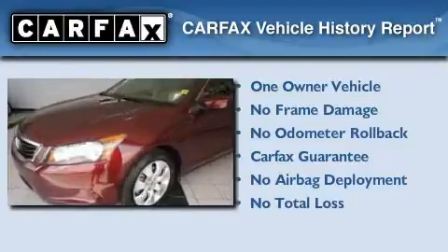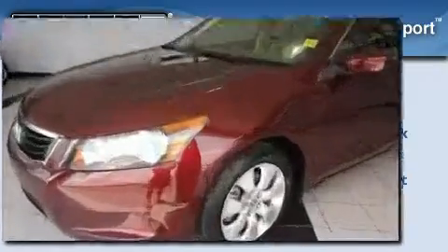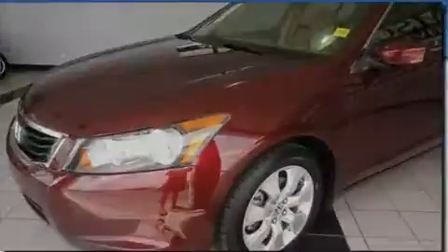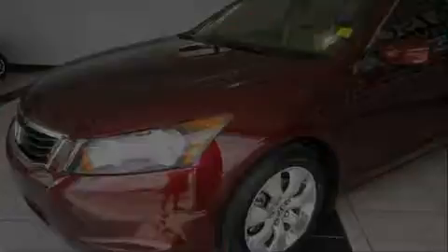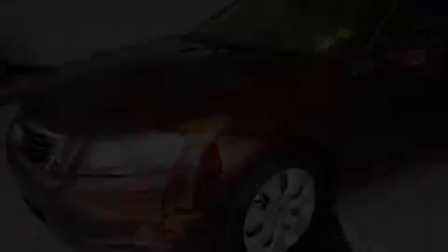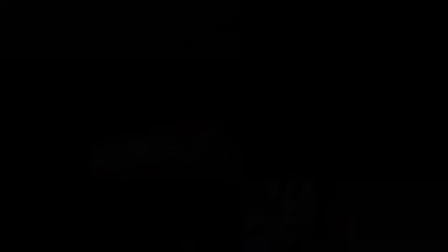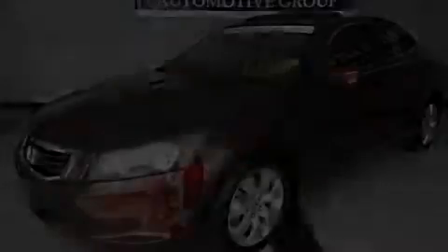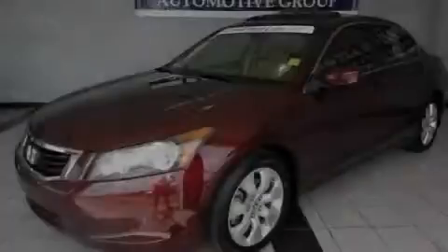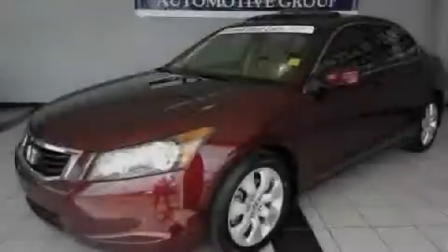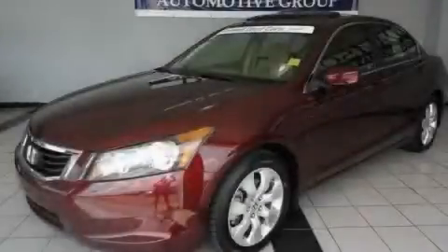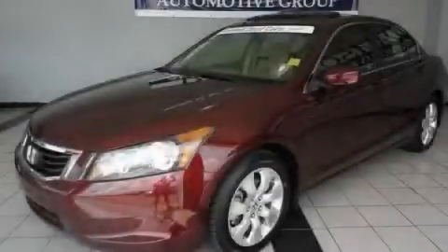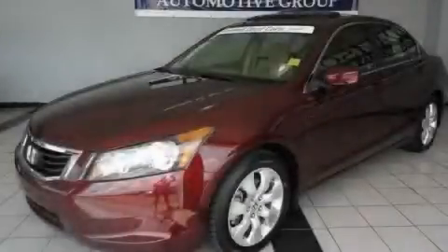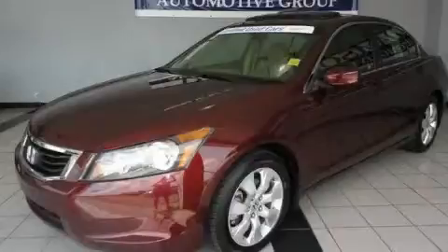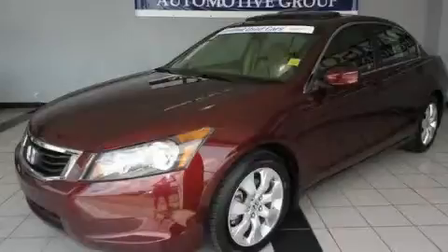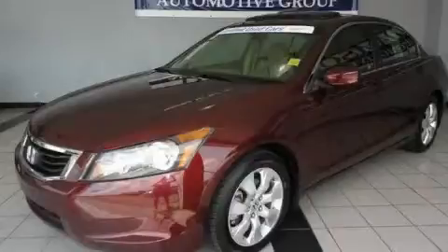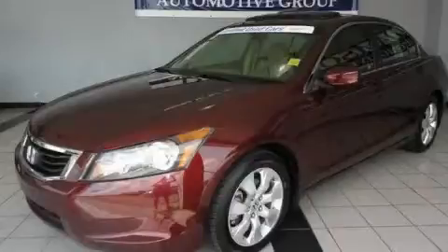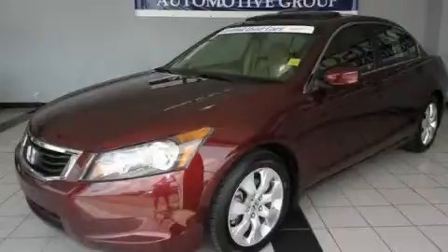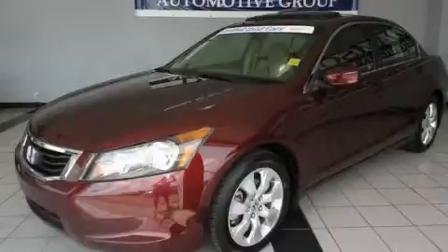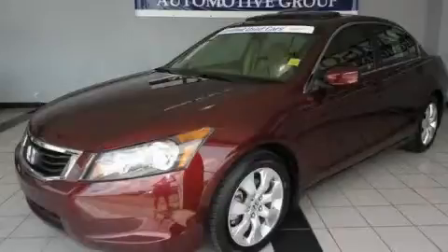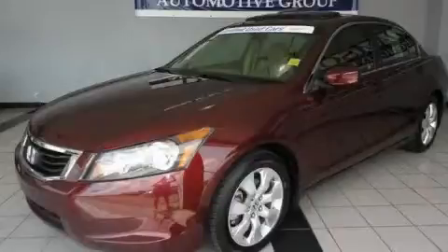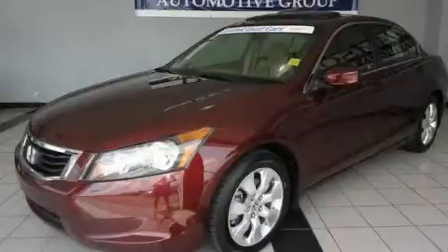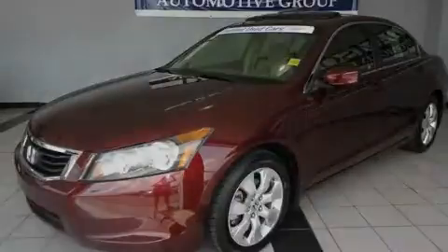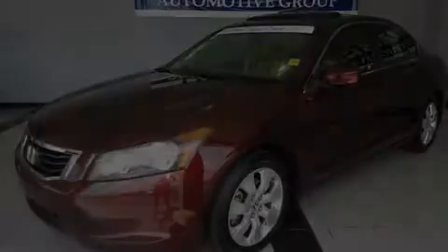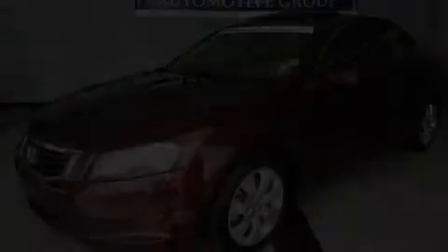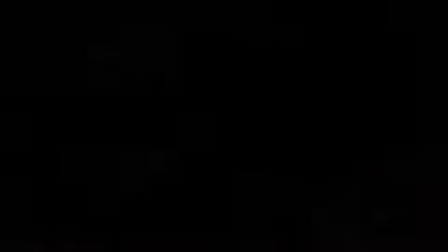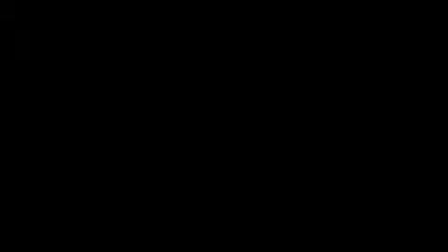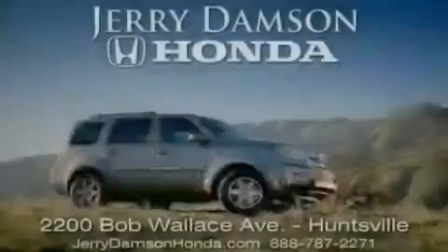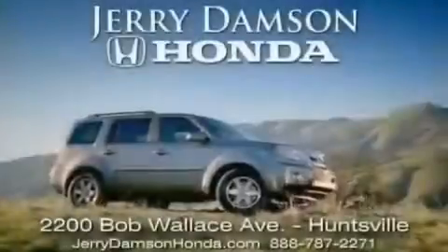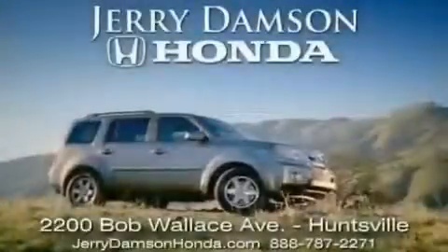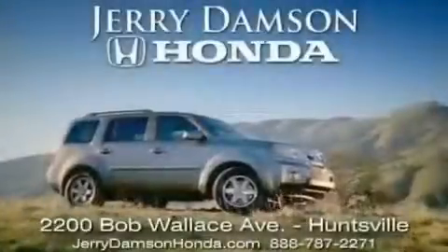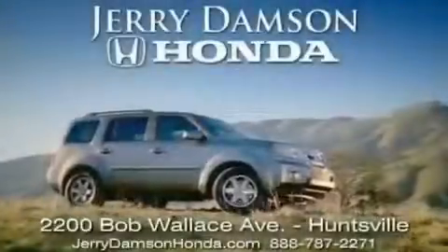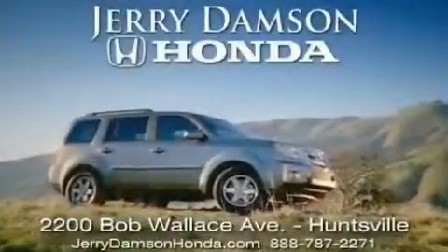Stop by today and test drive this automobile for yourself. Jerry Dampson Honda in Huntsville, Alabama.